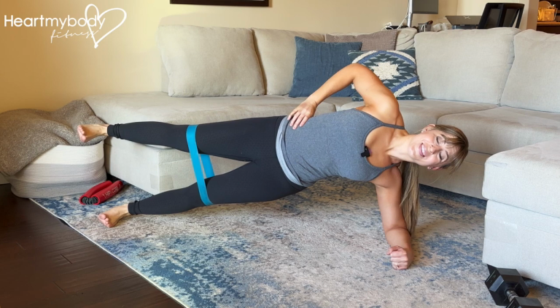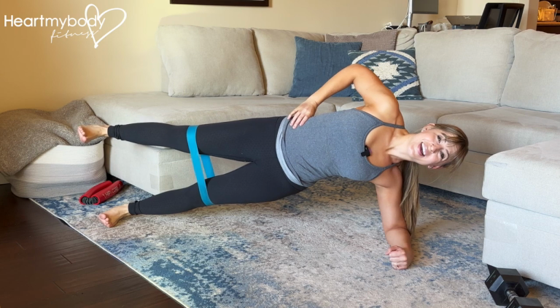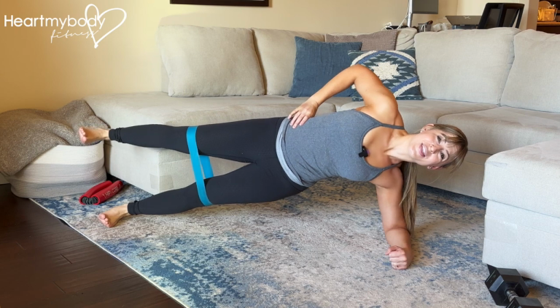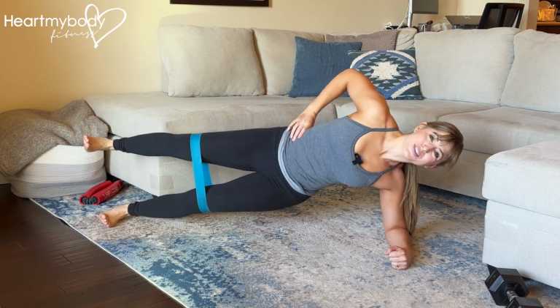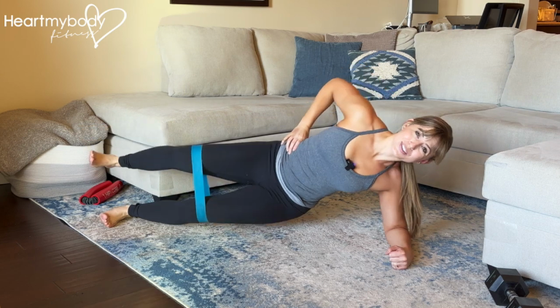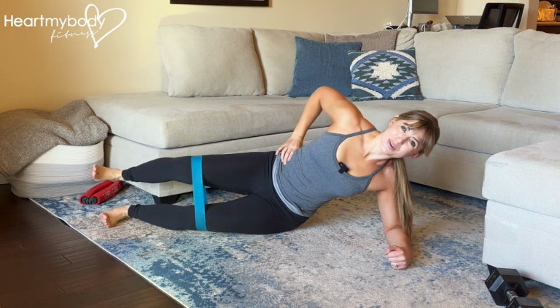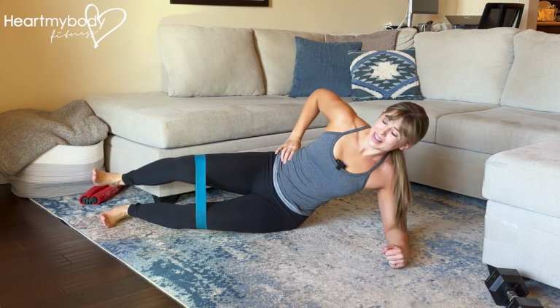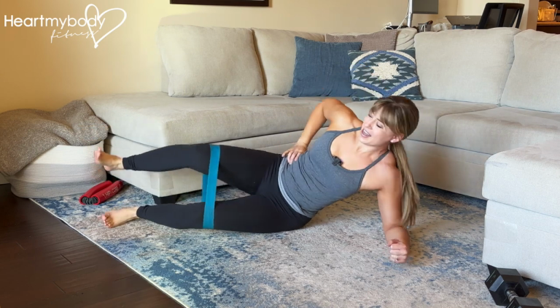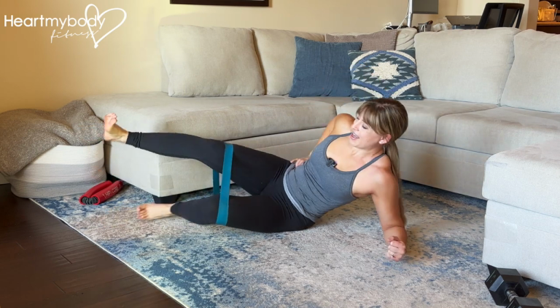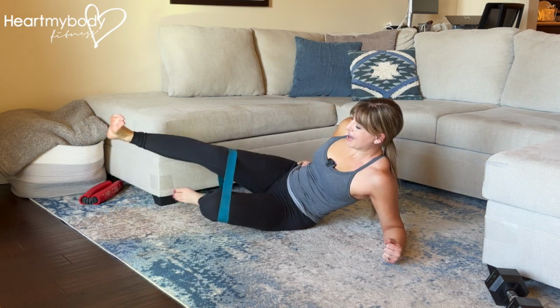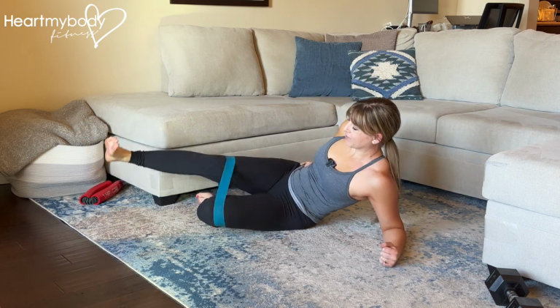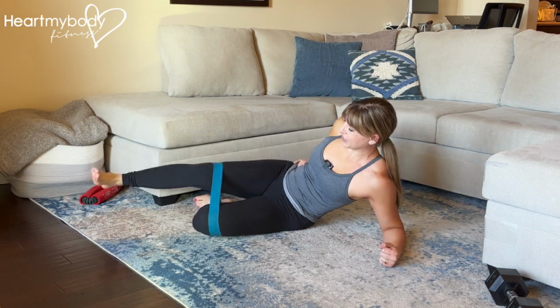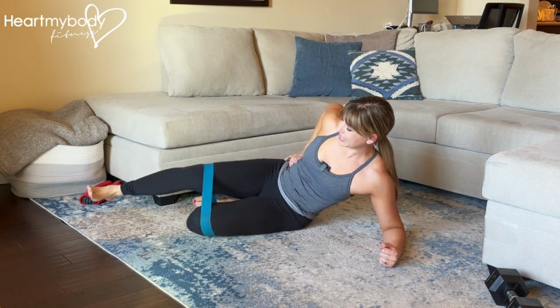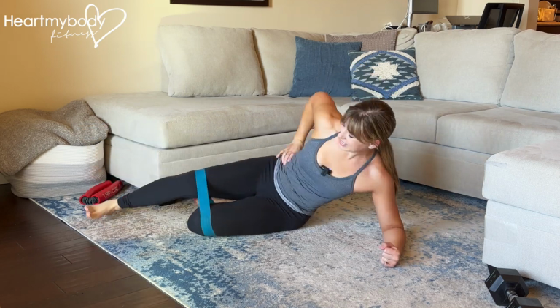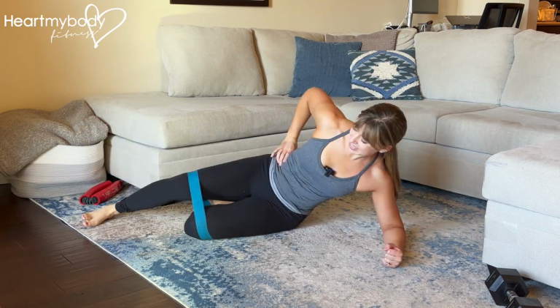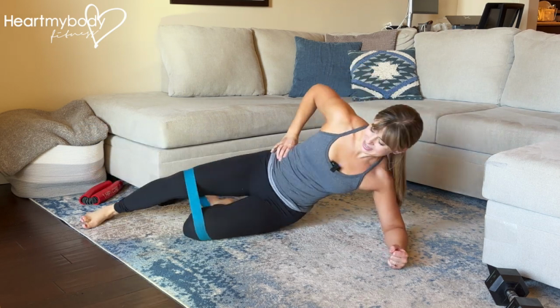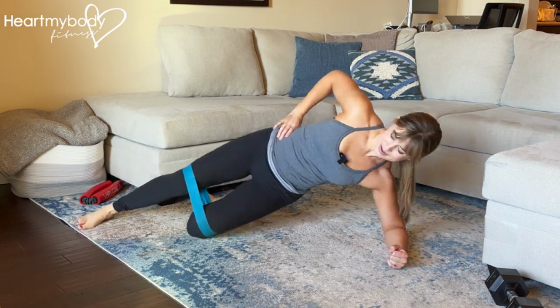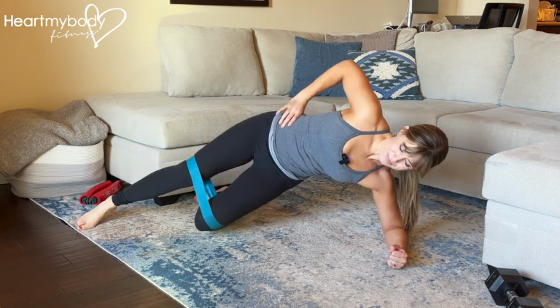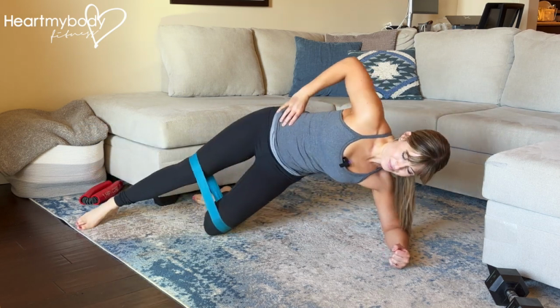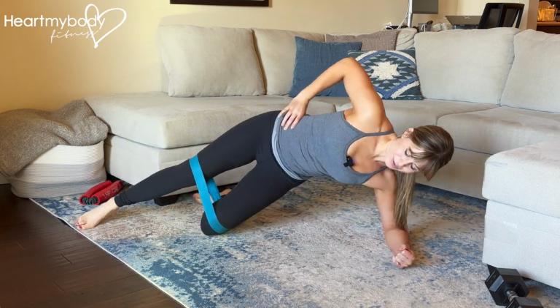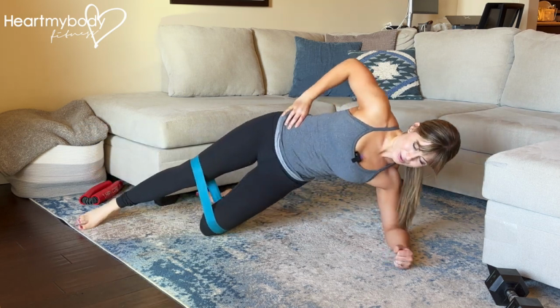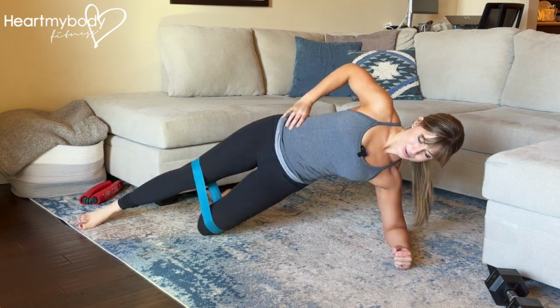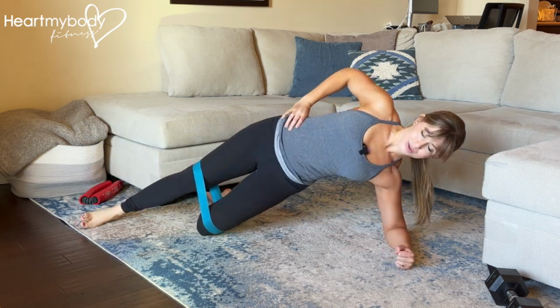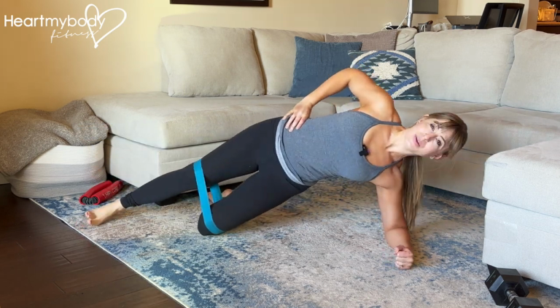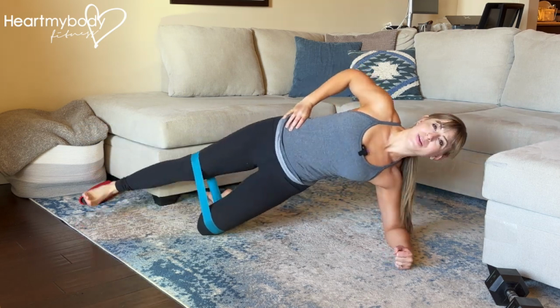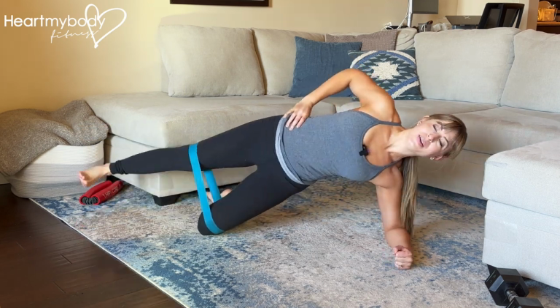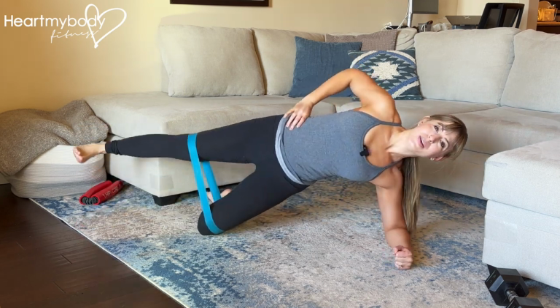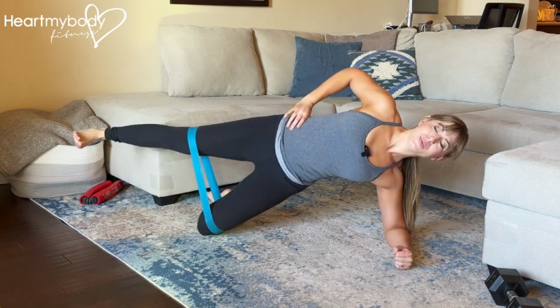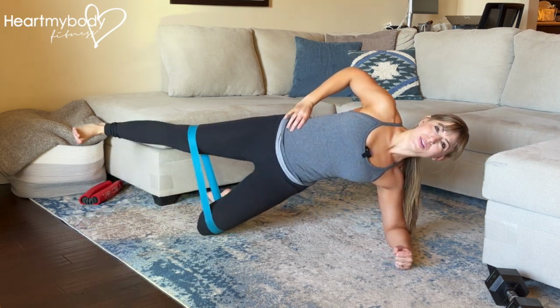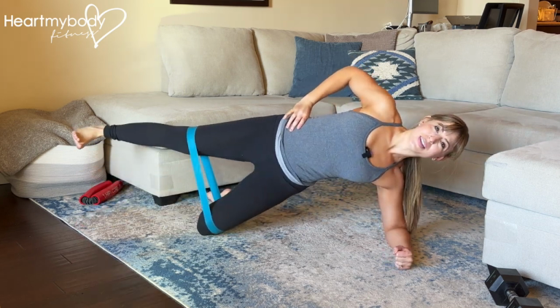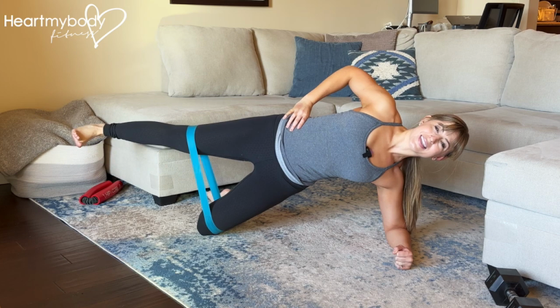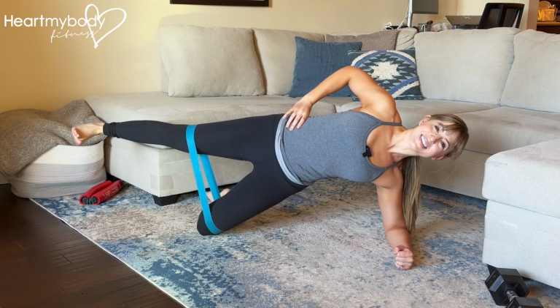The version with half on your knees will look like this.